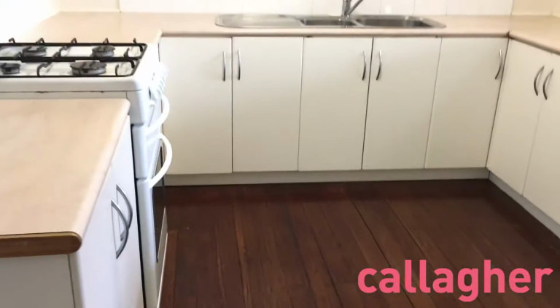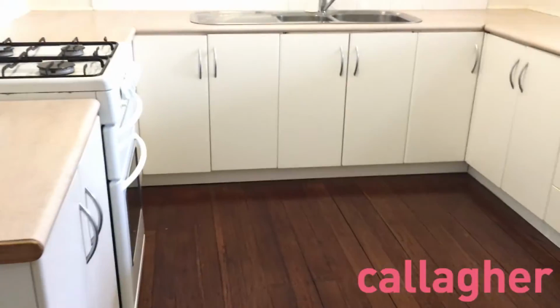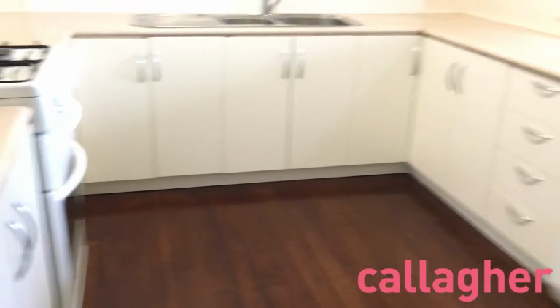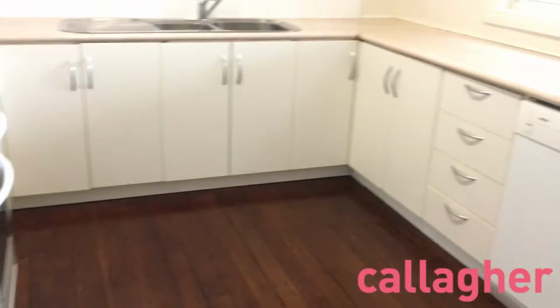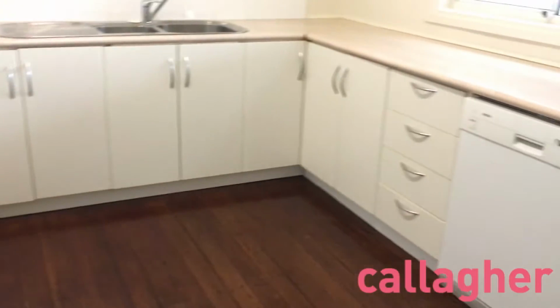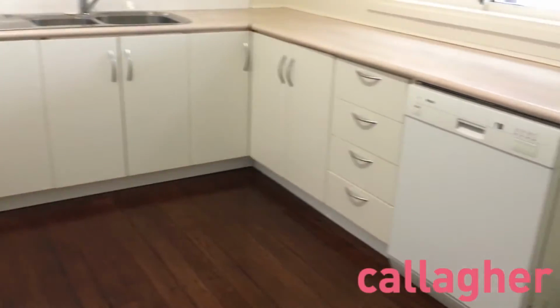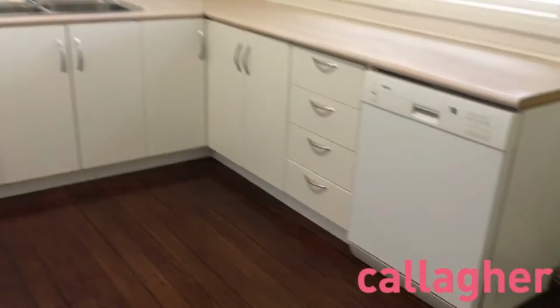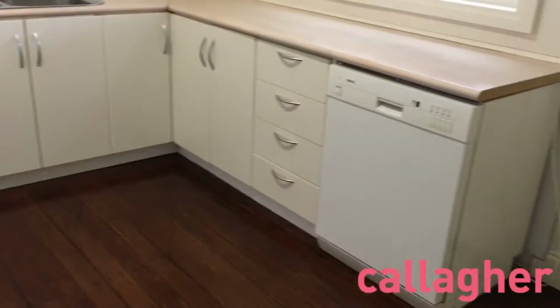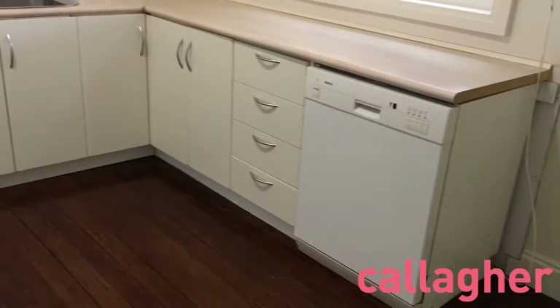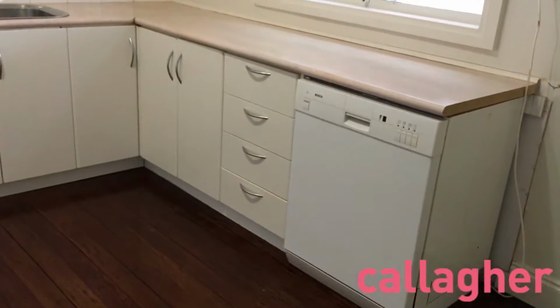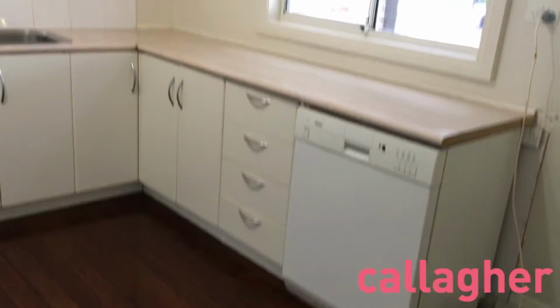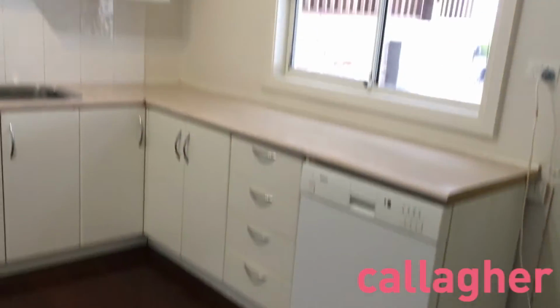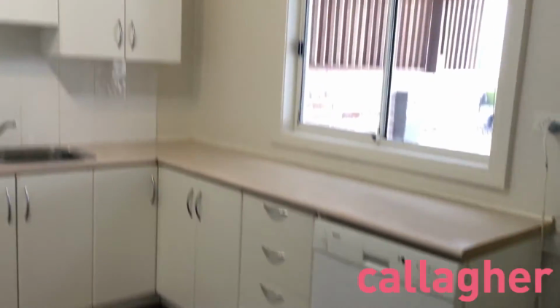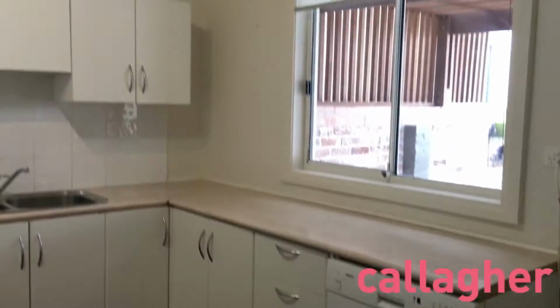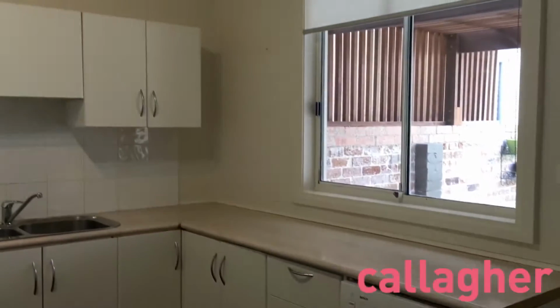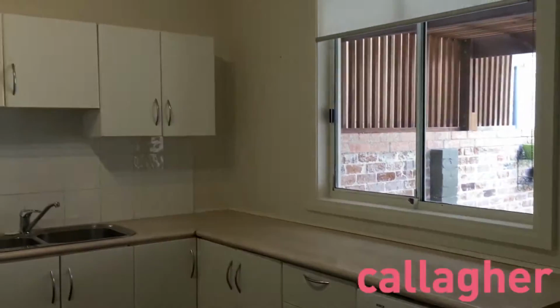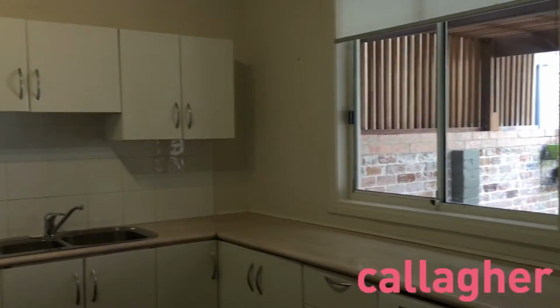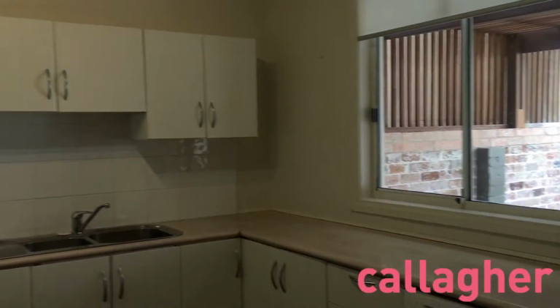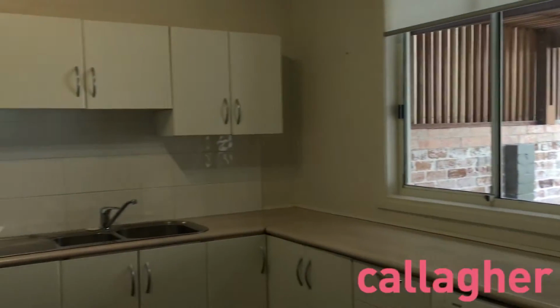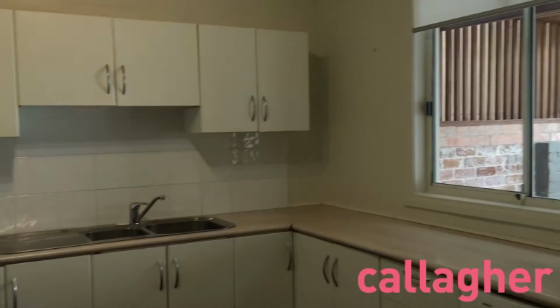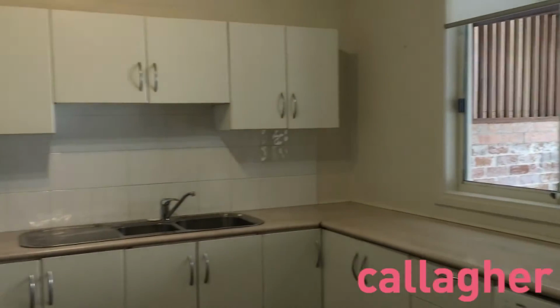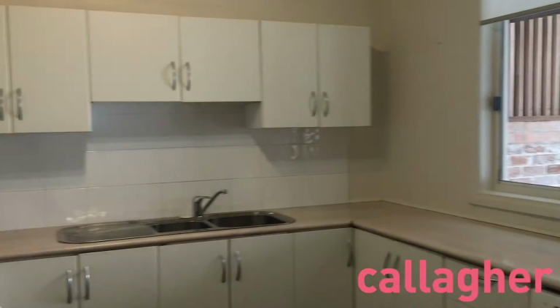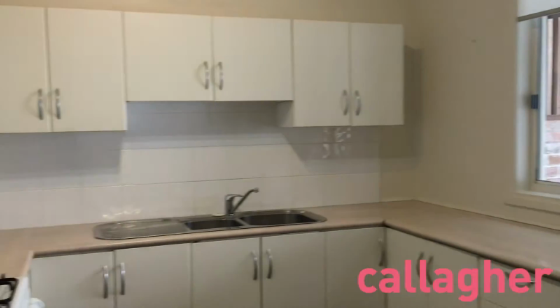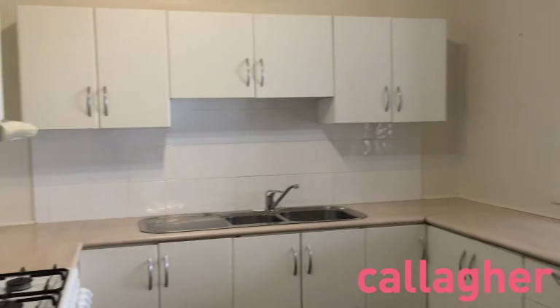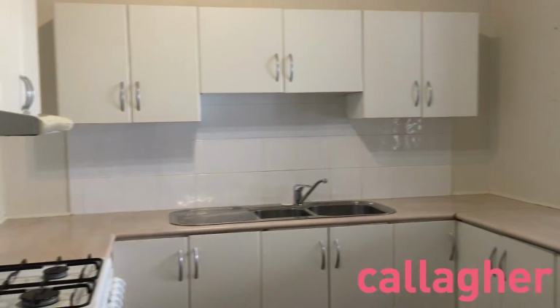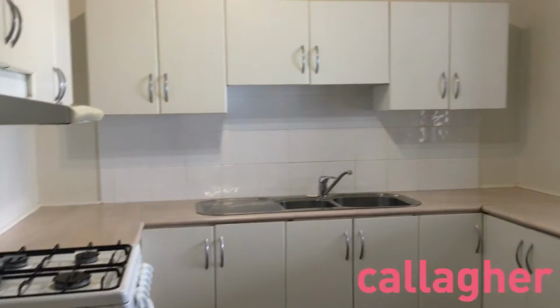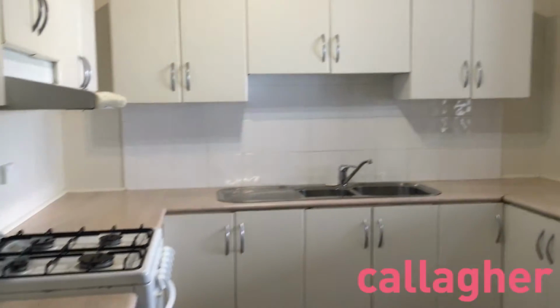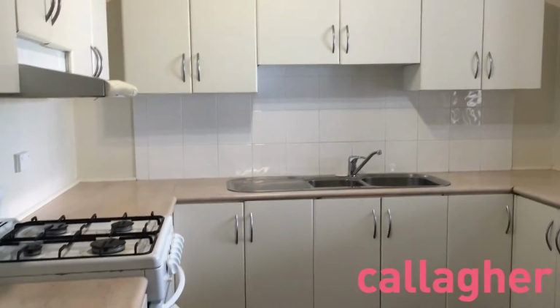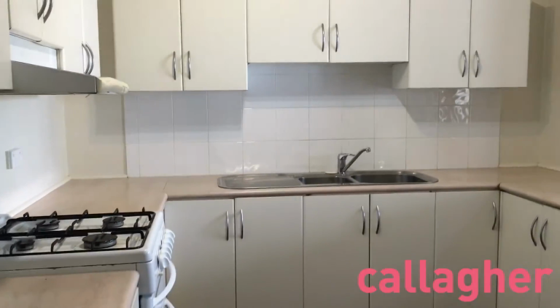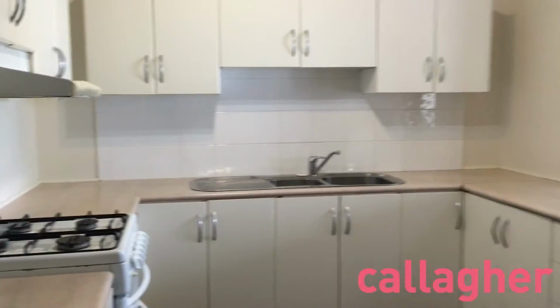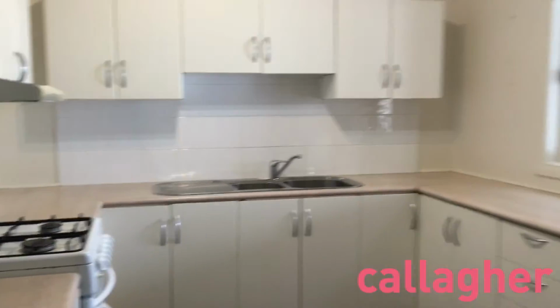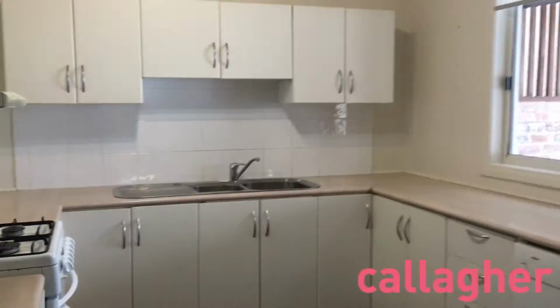The kitchen features gas fittings, a dishwasher, and plenty of bench space.